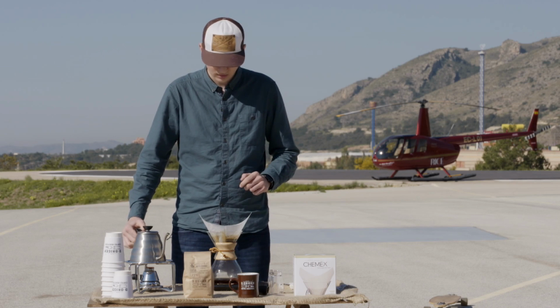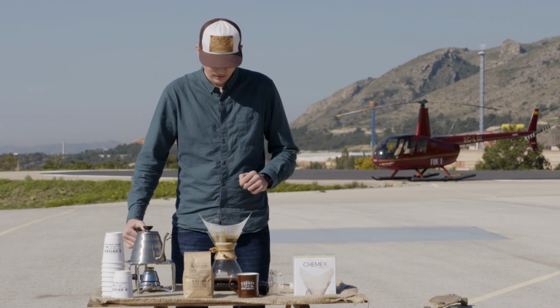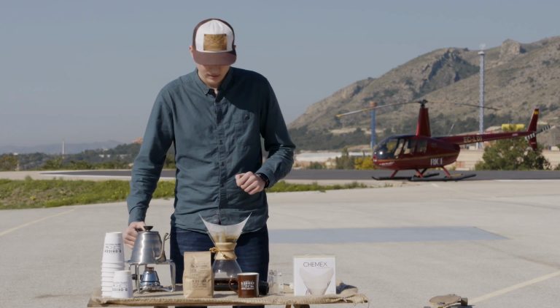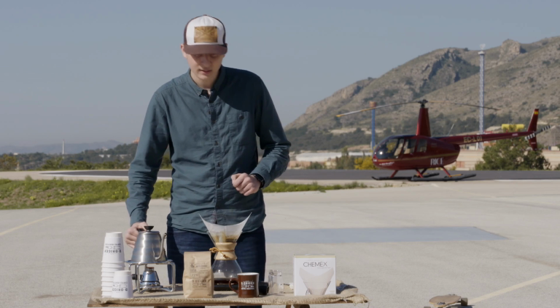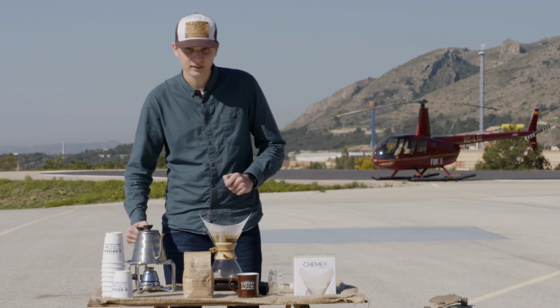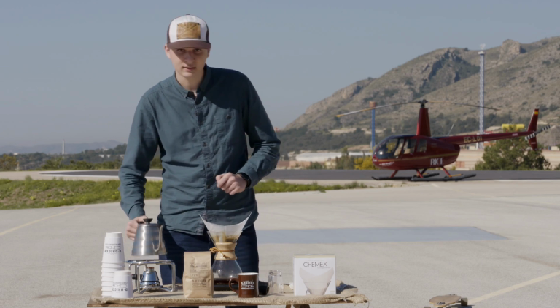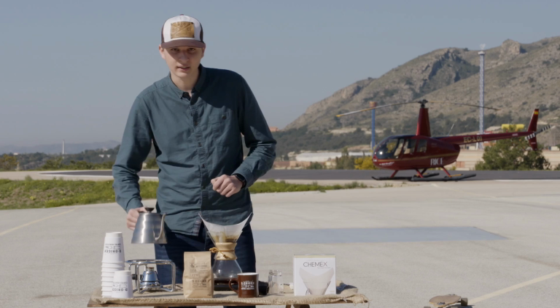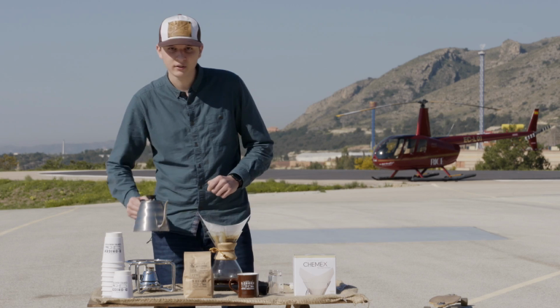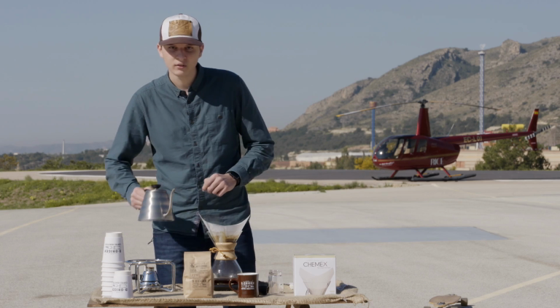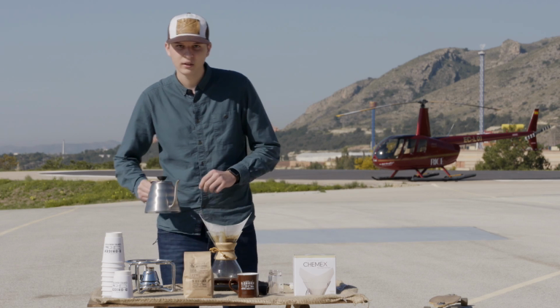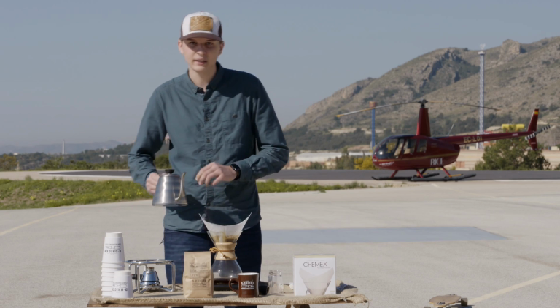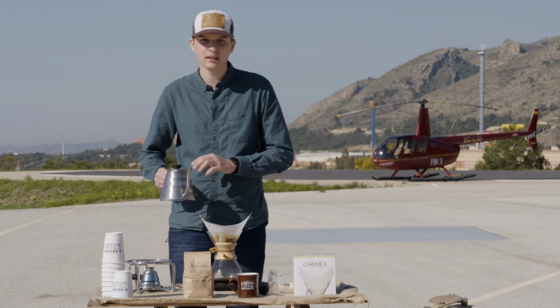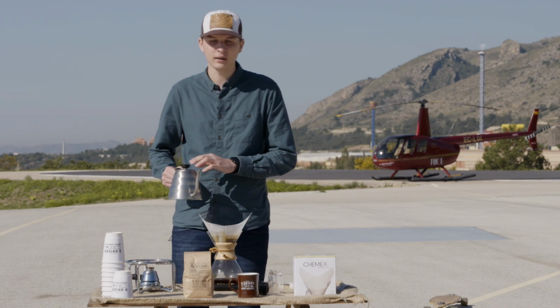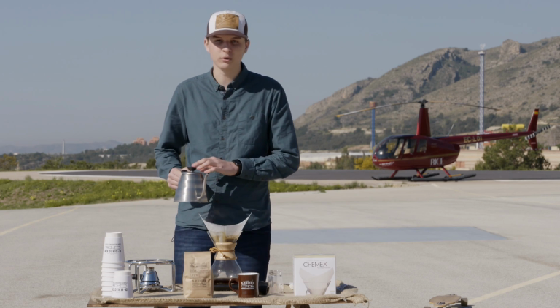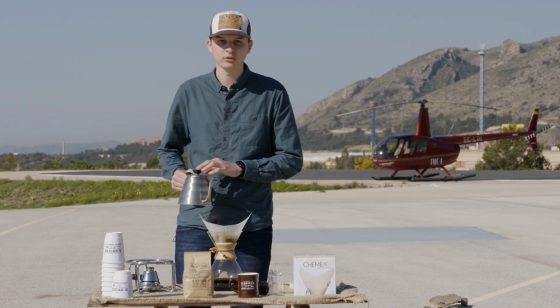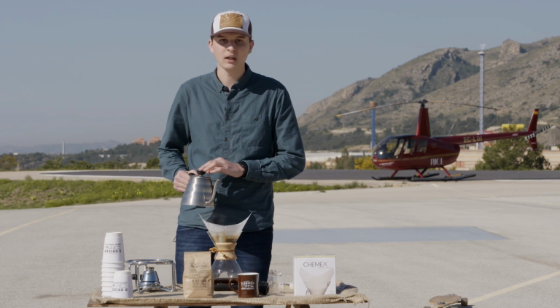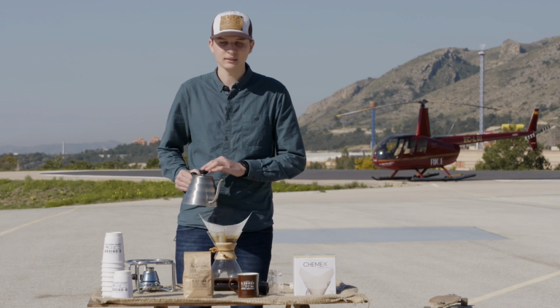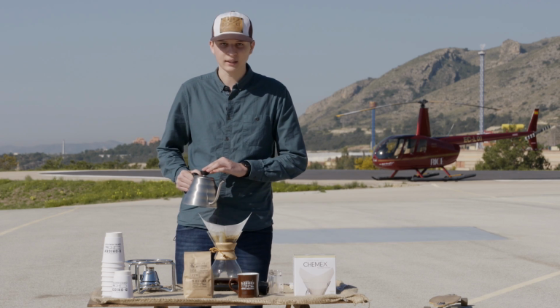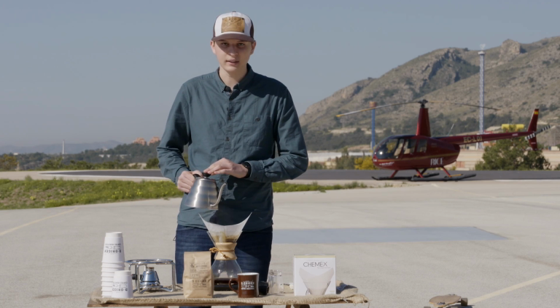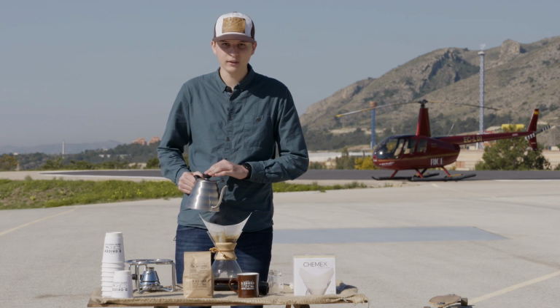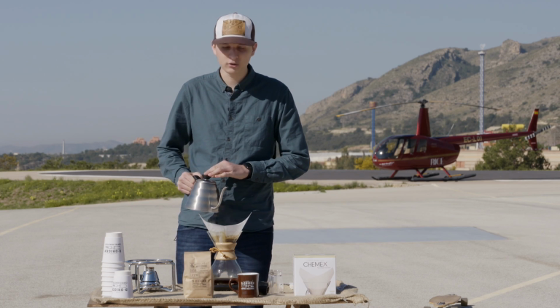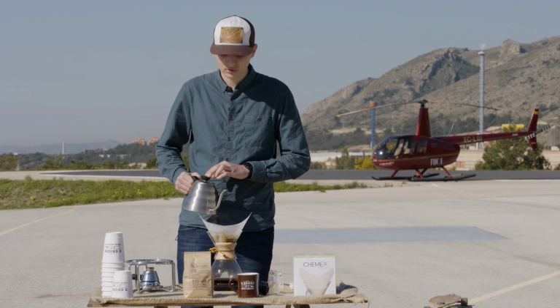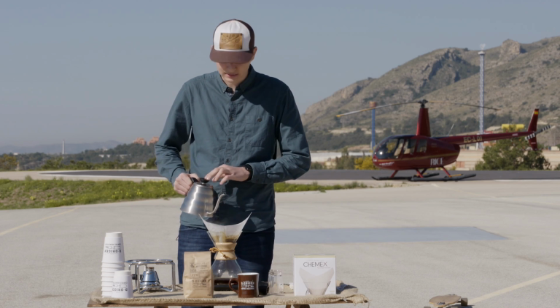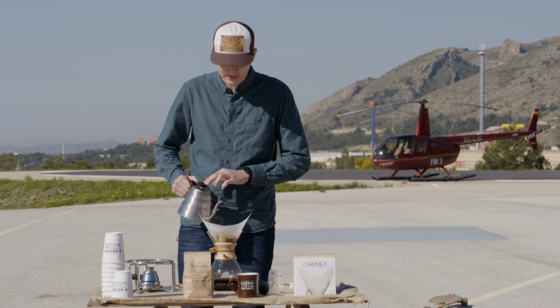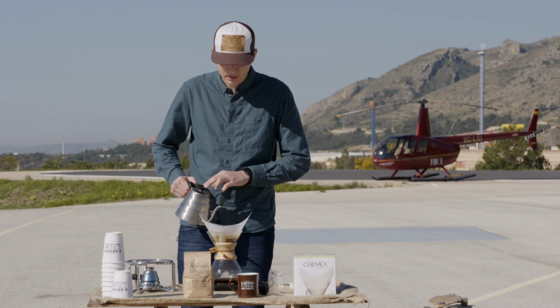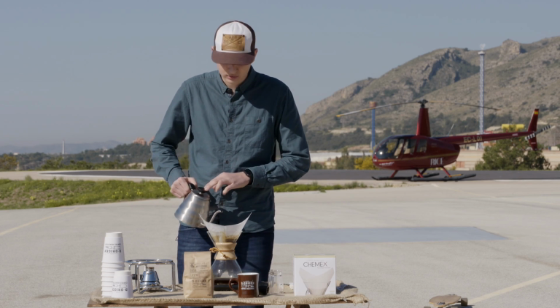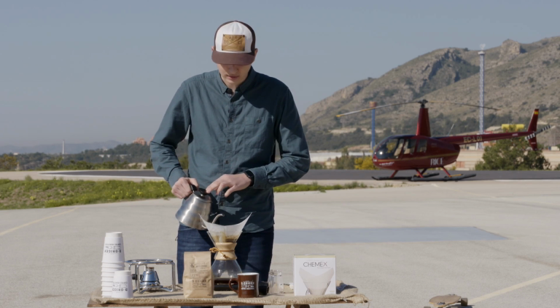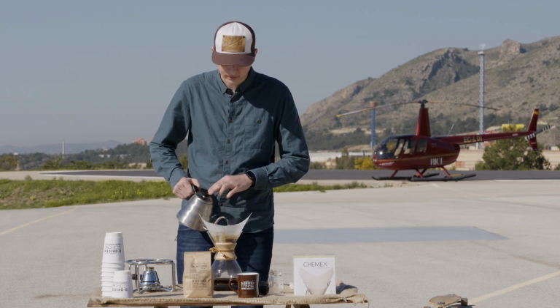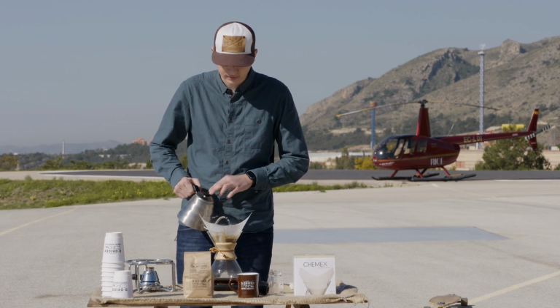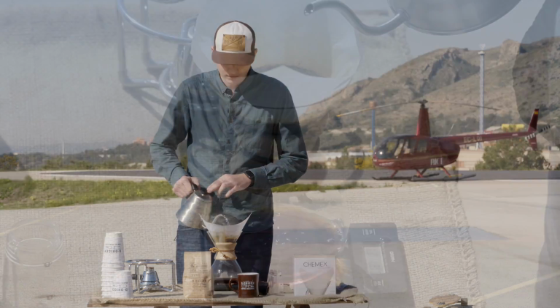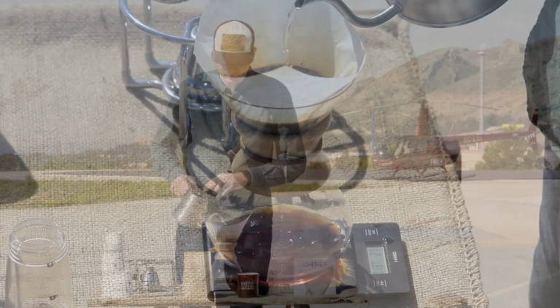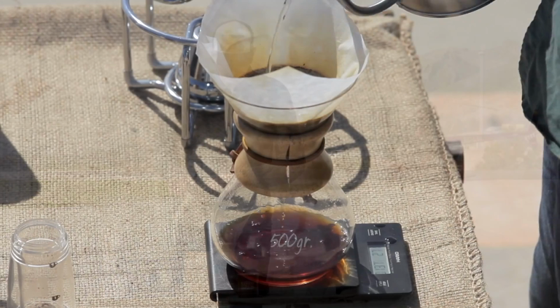Y de seguido, echaremos hasta 500 gramos, que será nuestra receta final.